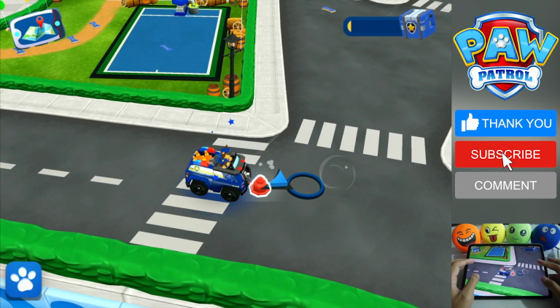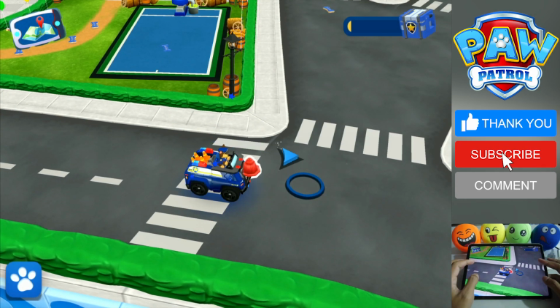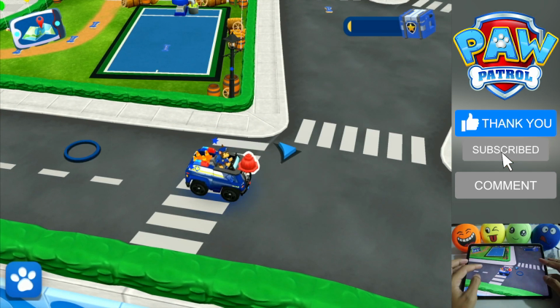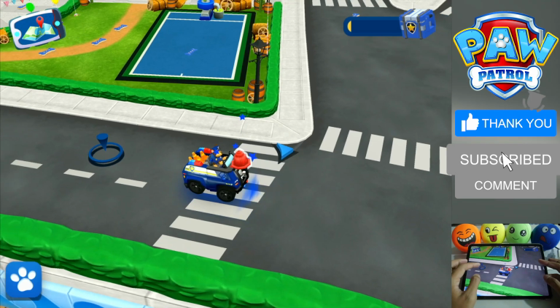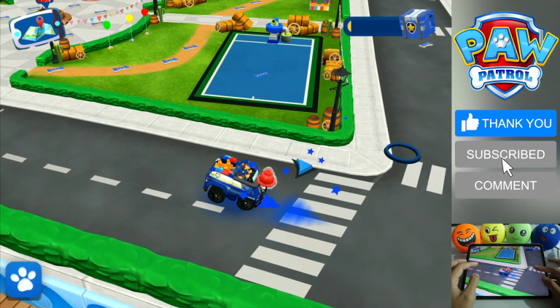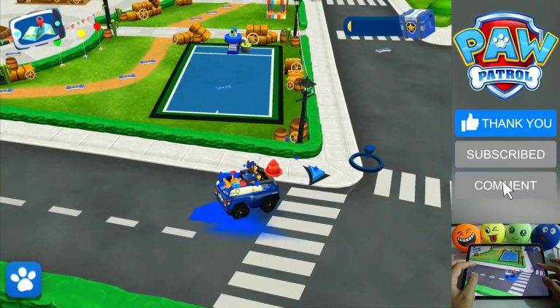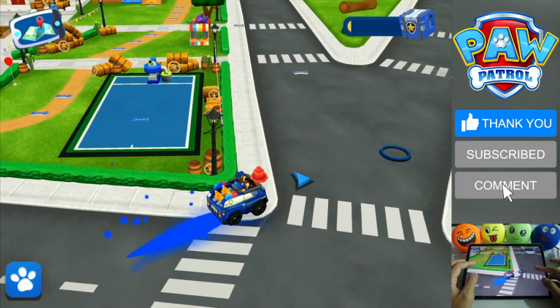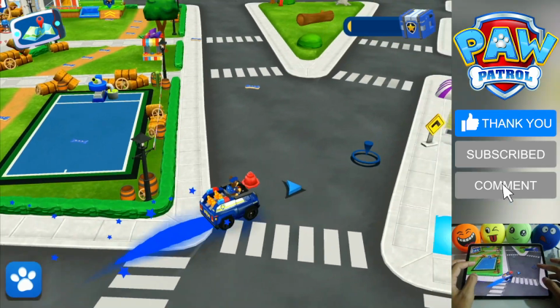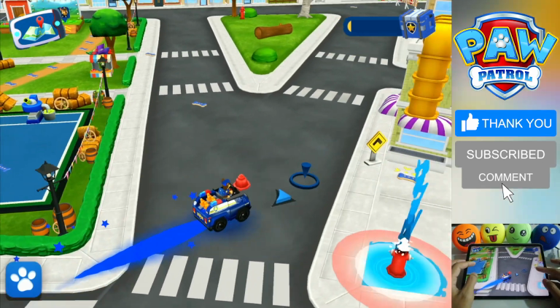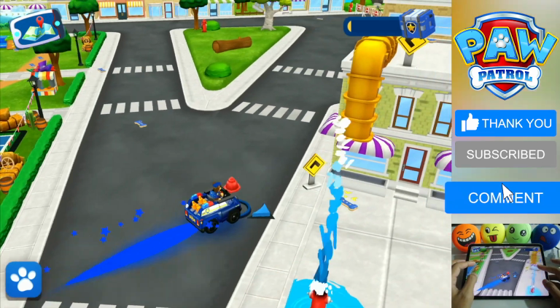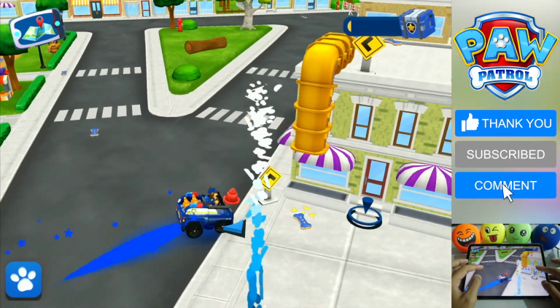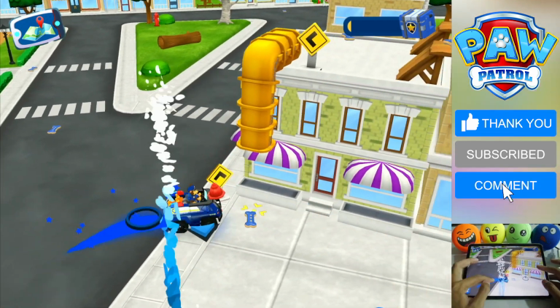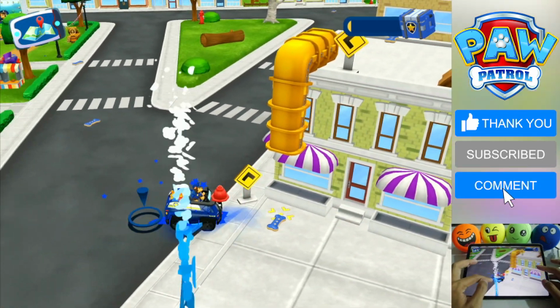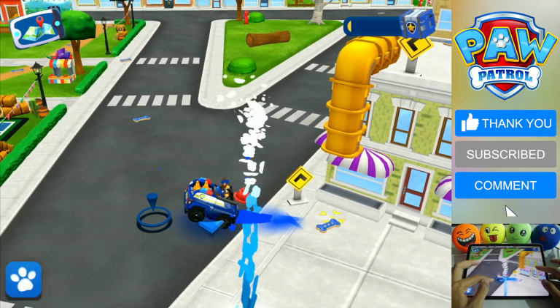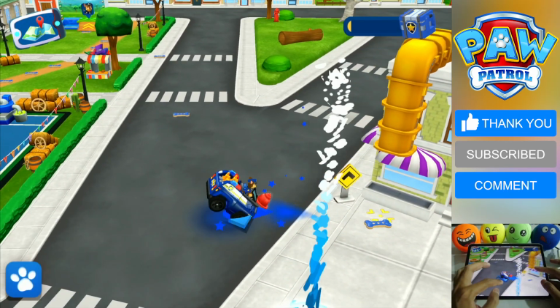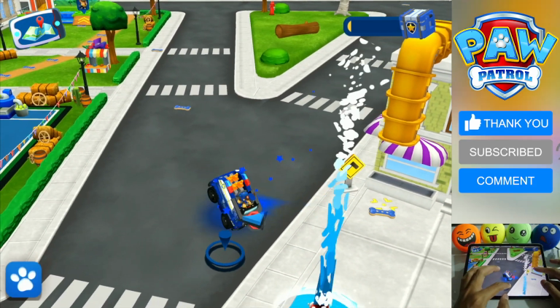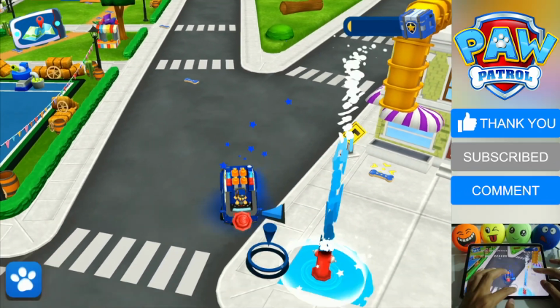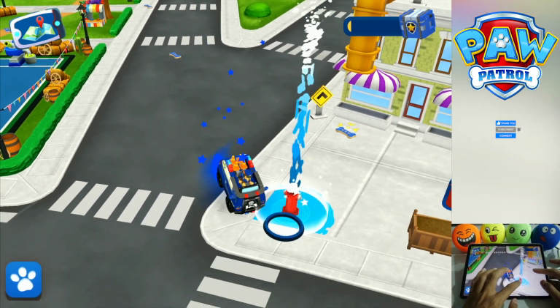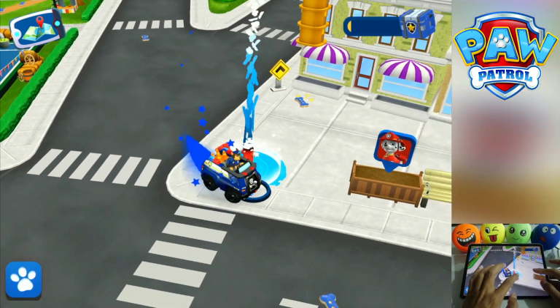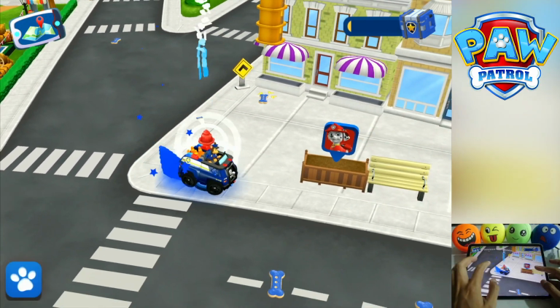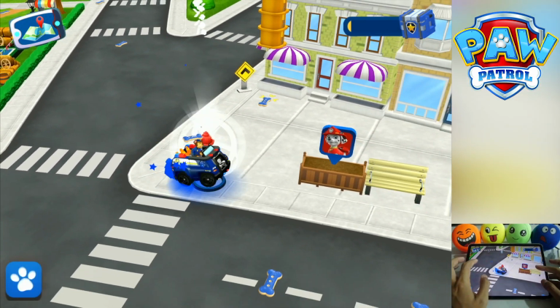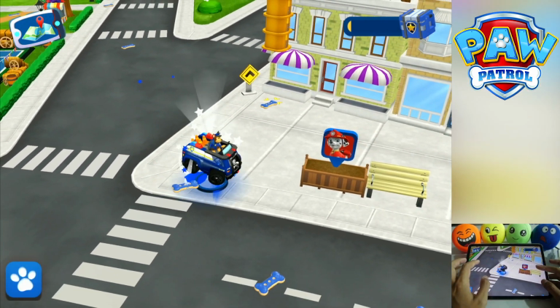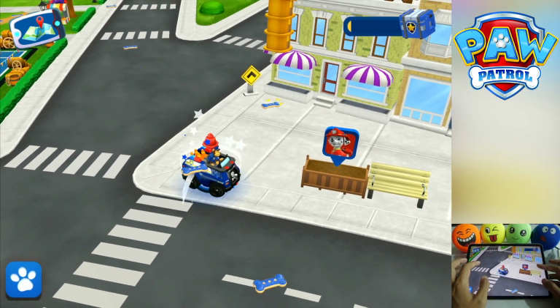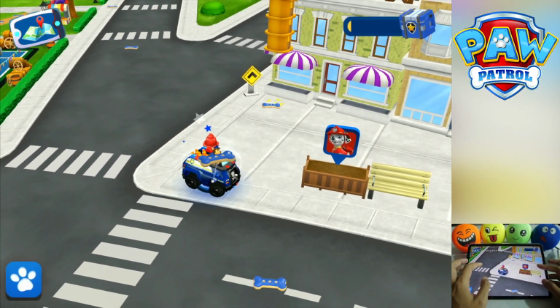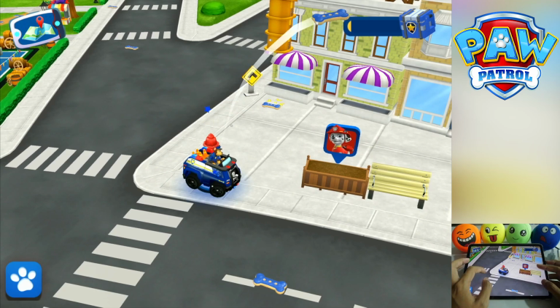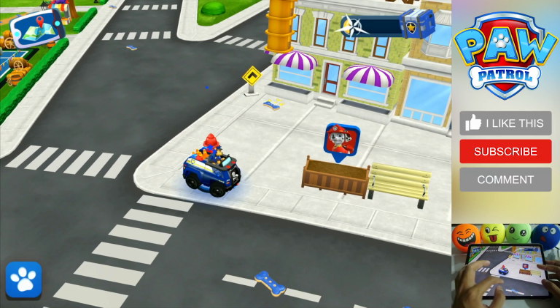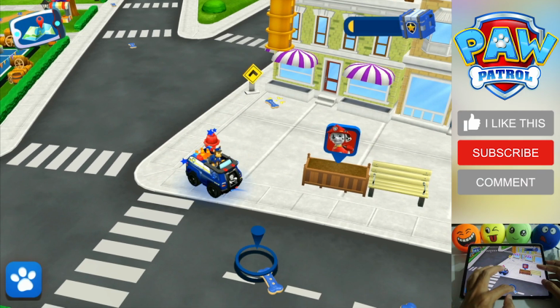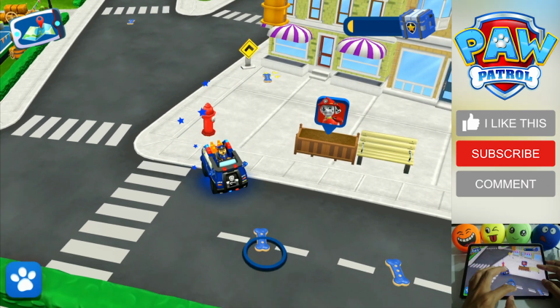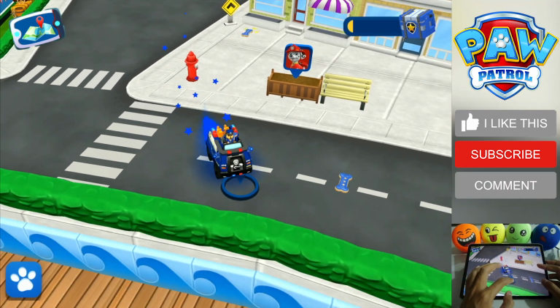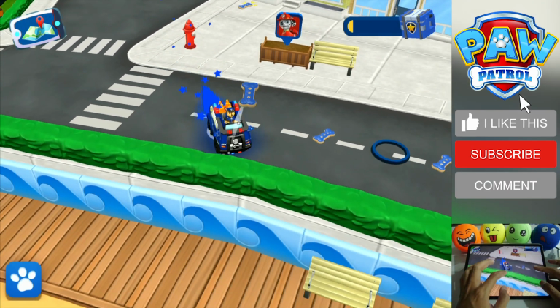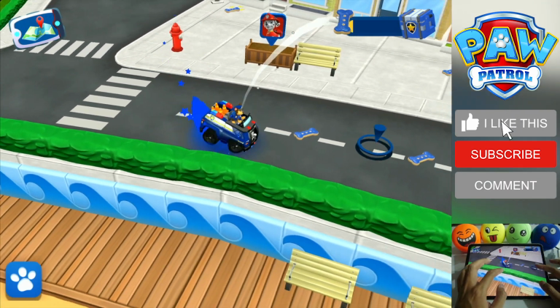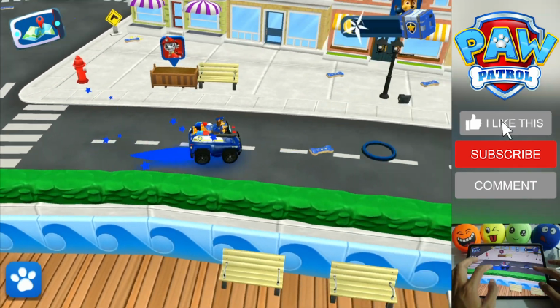Bring the red cap to the fire hydrant to fix it. Water the flowers with Marshall and watch them grow.